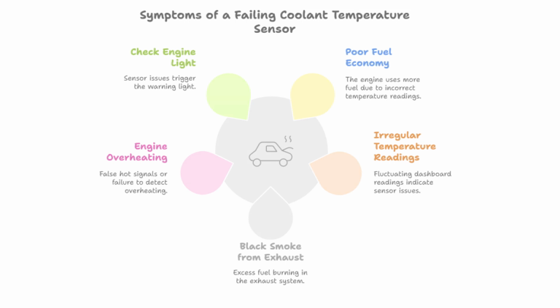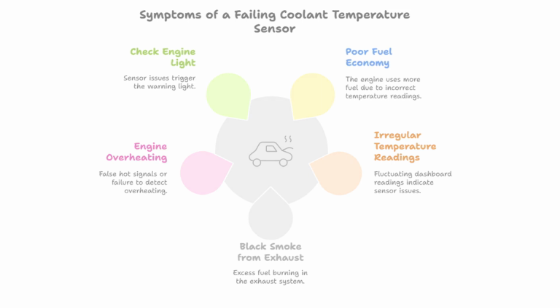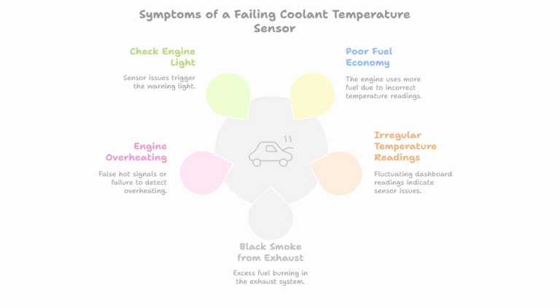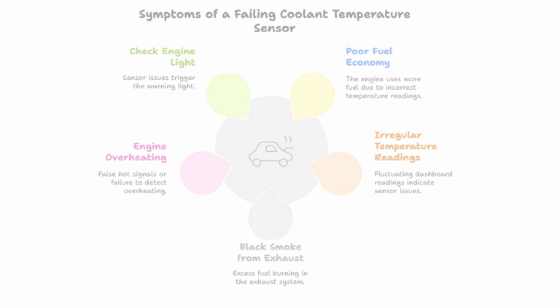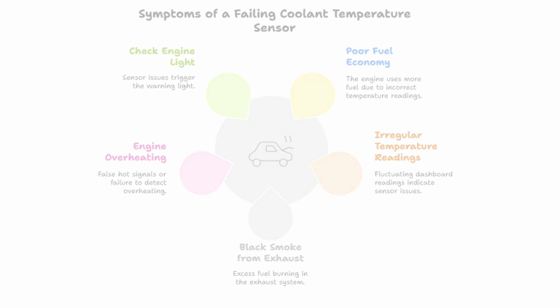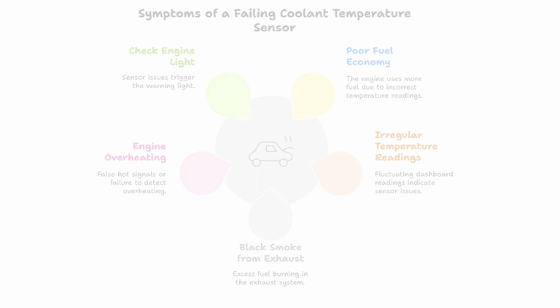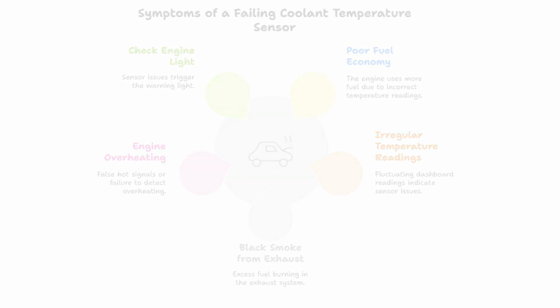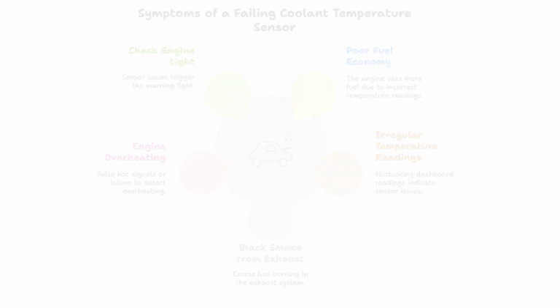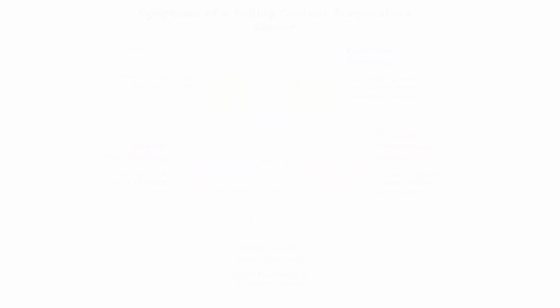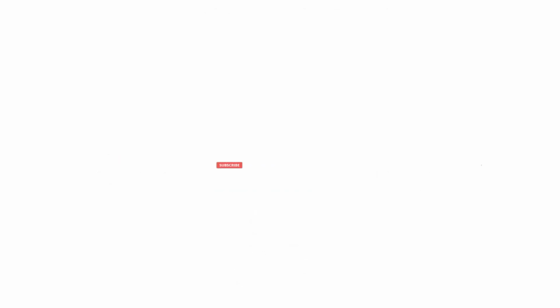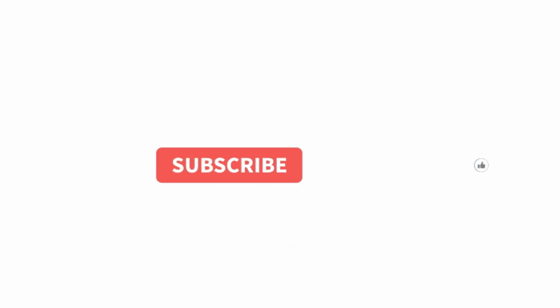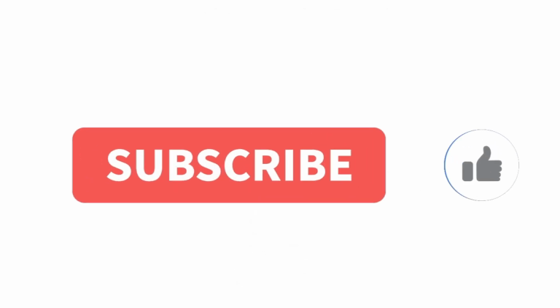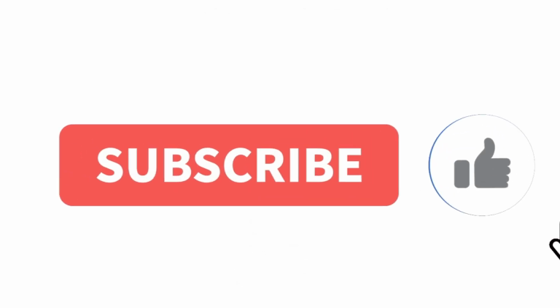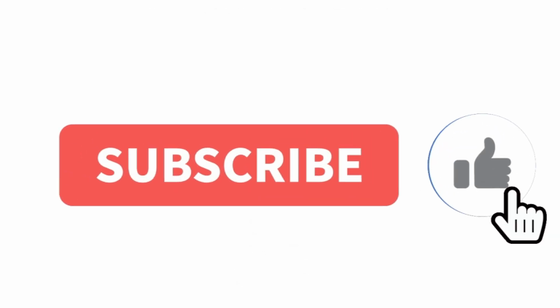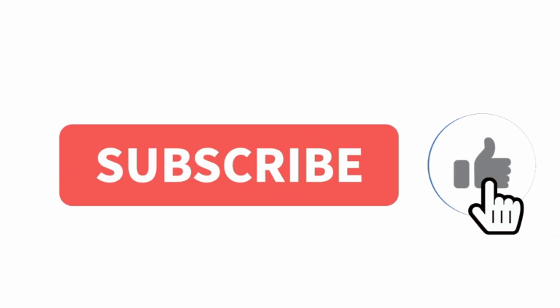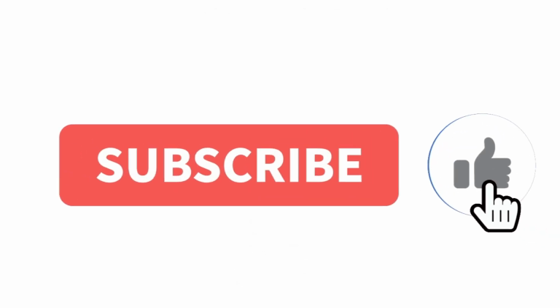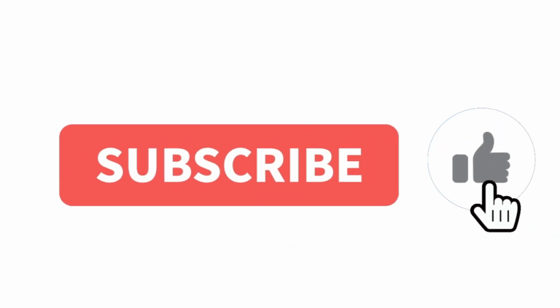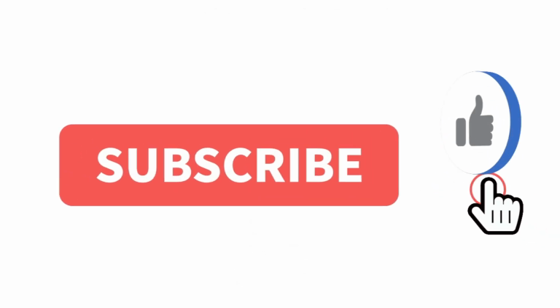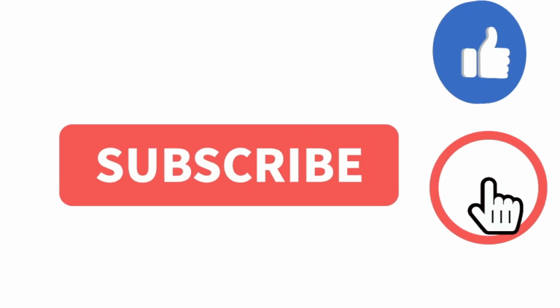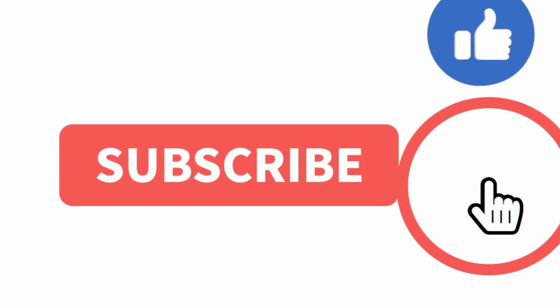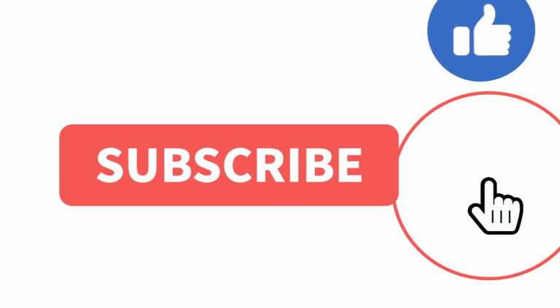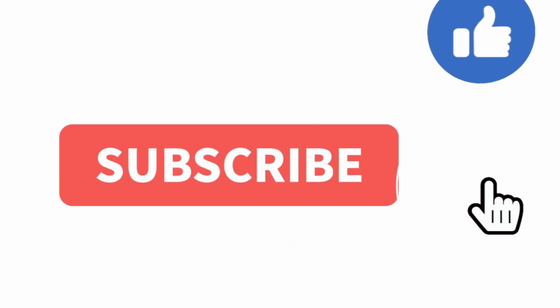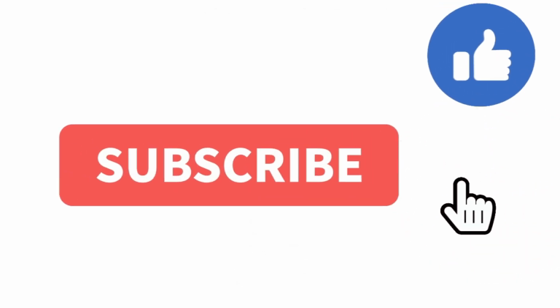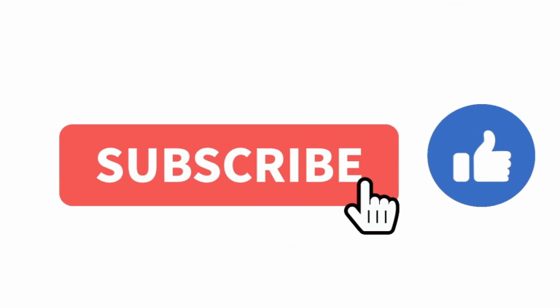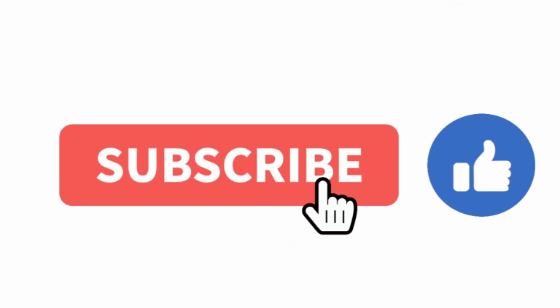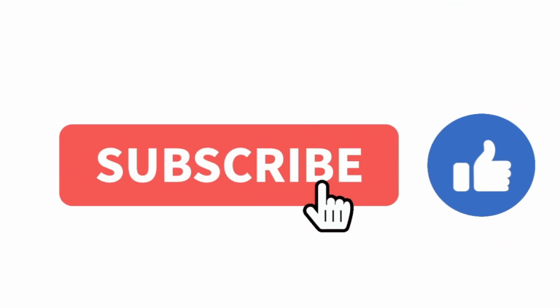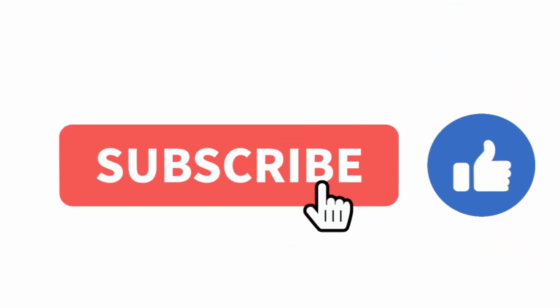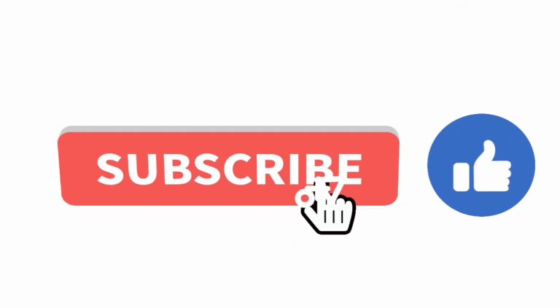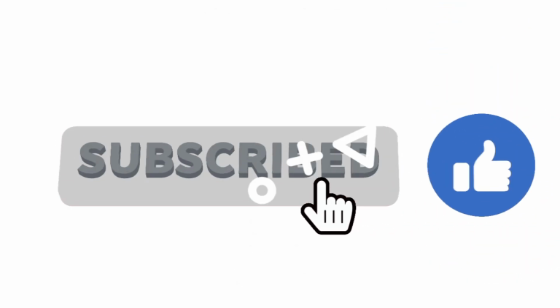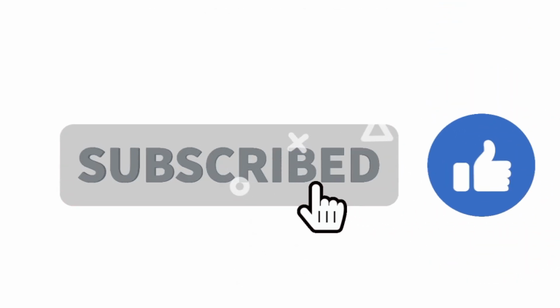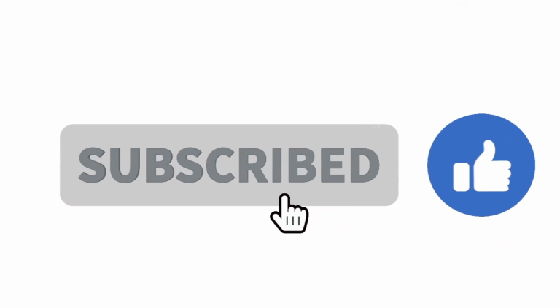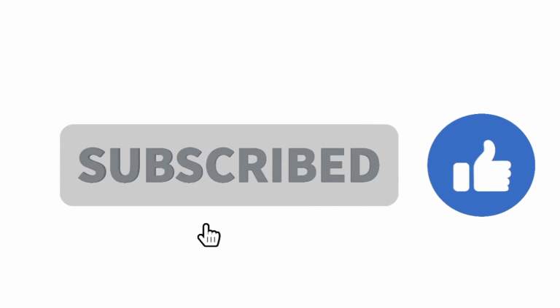And that wraps up today's video. If you found this information helpful, make sure to hit that like button and subscribe.